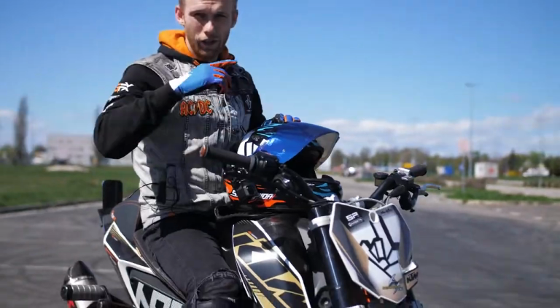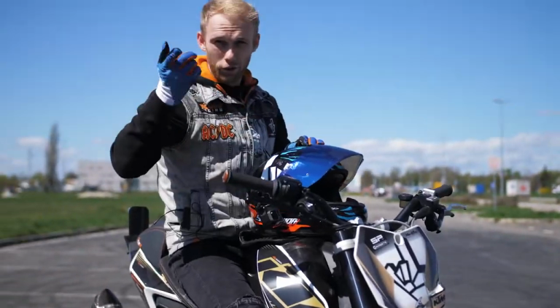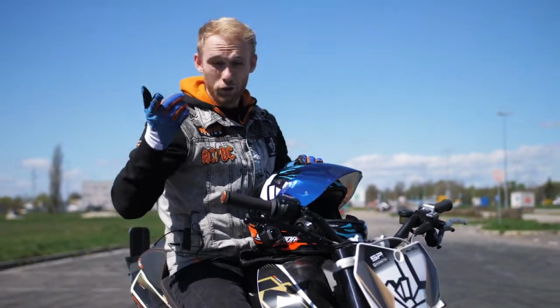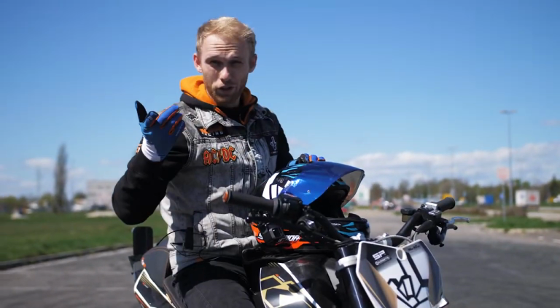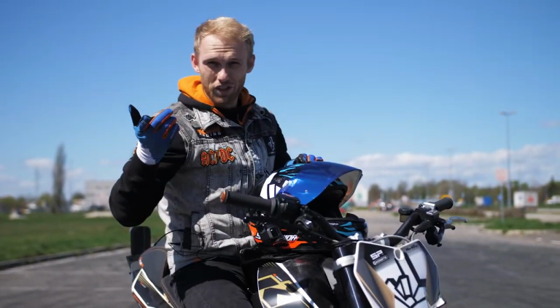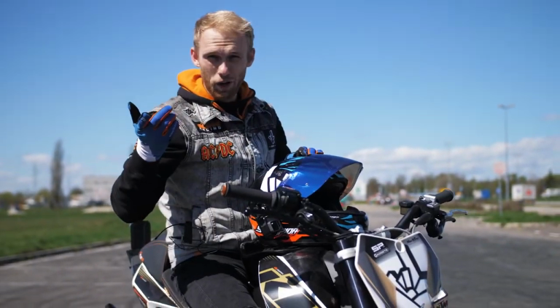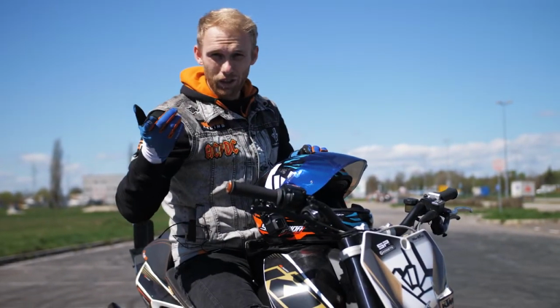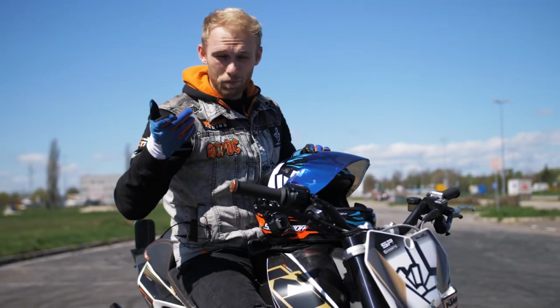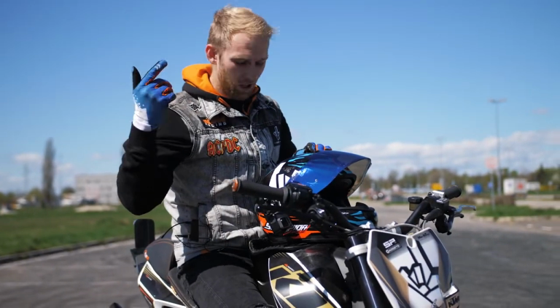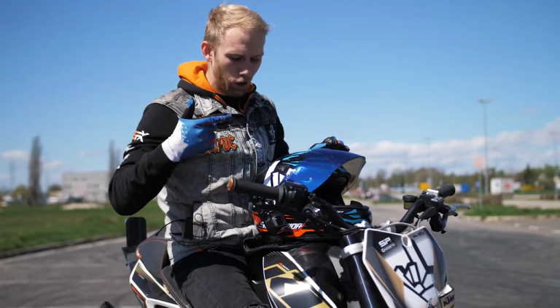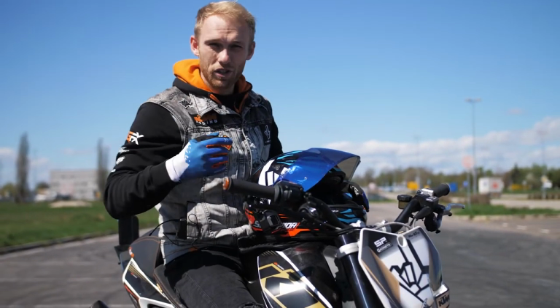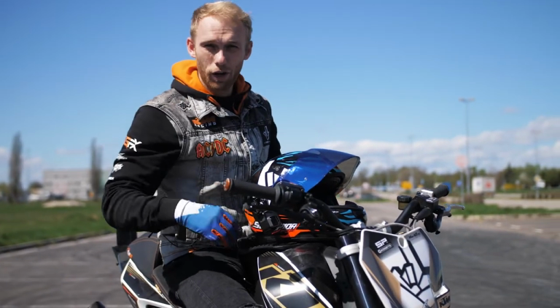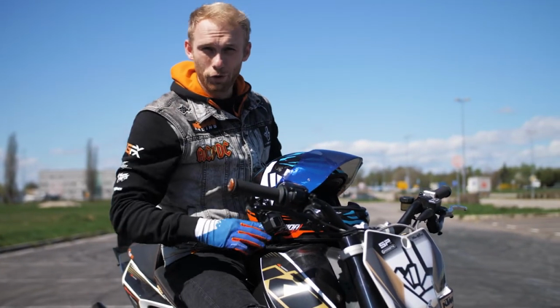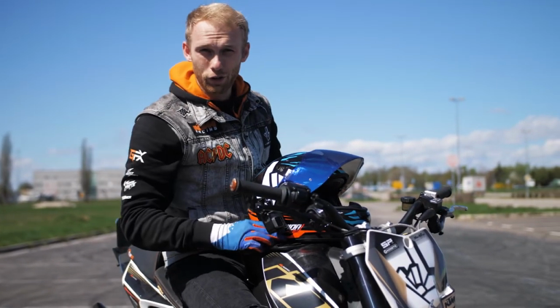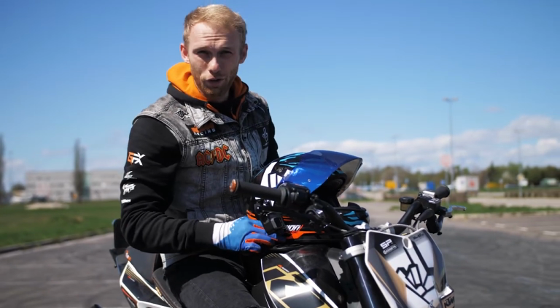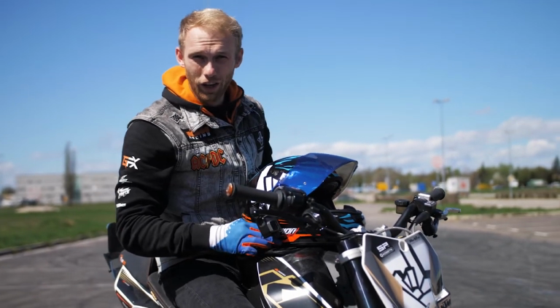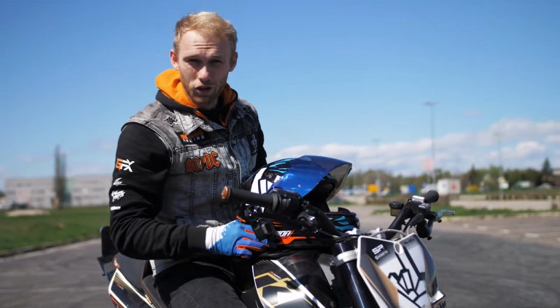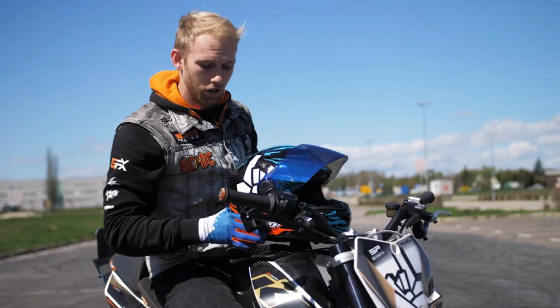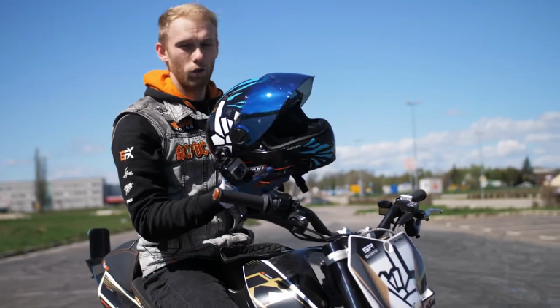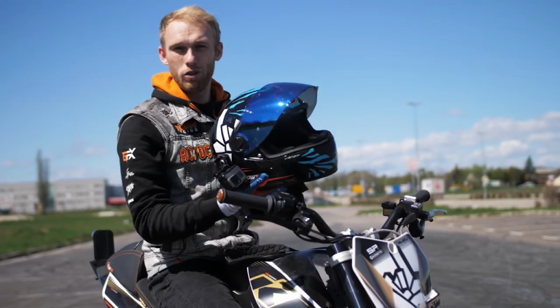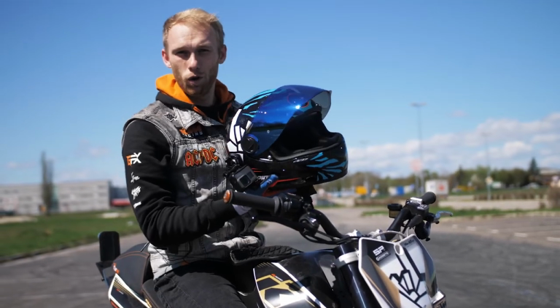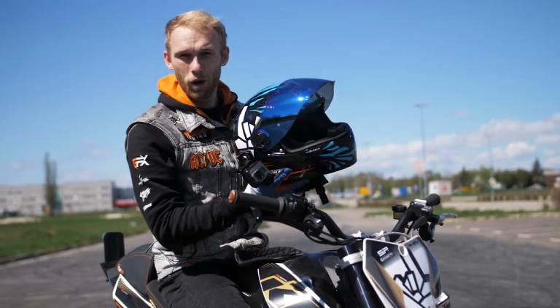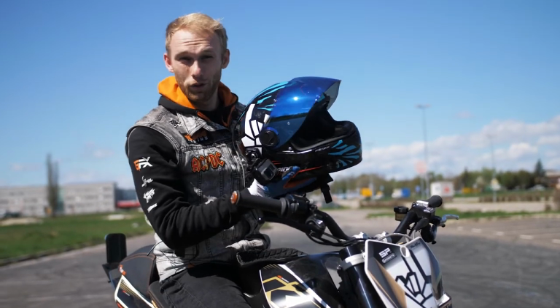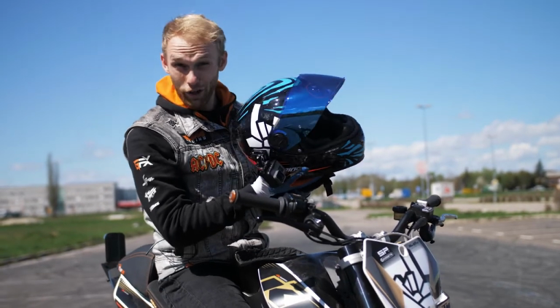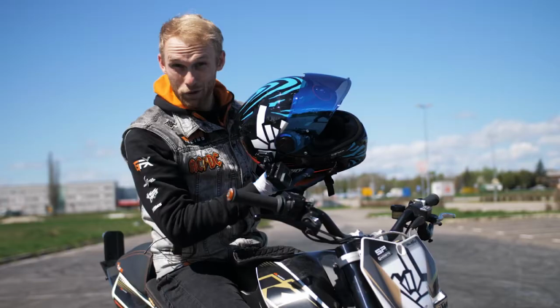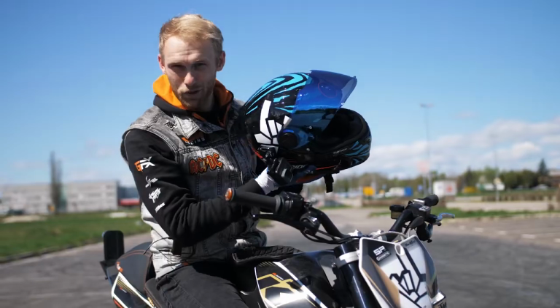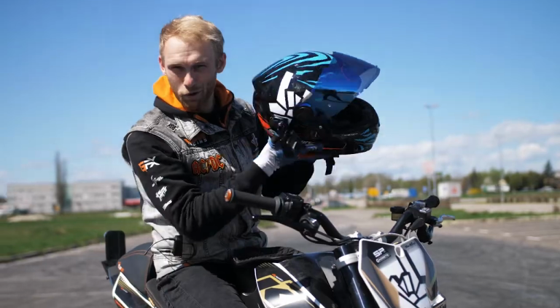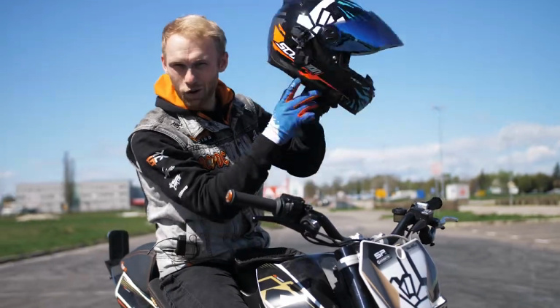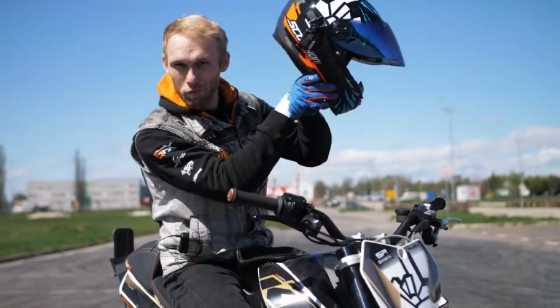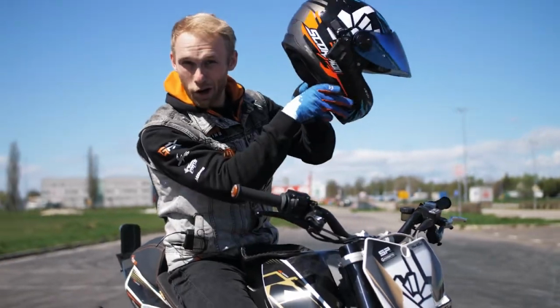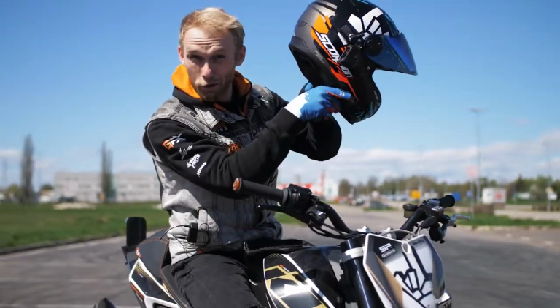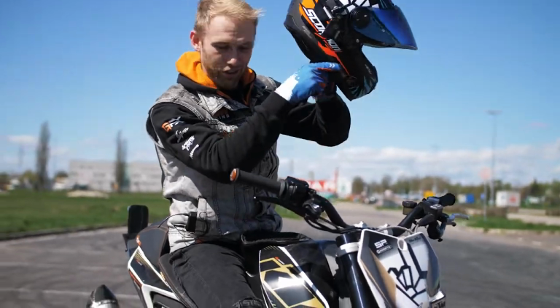Those were the setup tips. Now it's time for the drift action, so let's warm up the tires with some rolling burnouts.